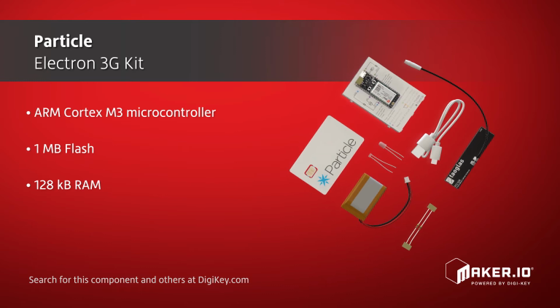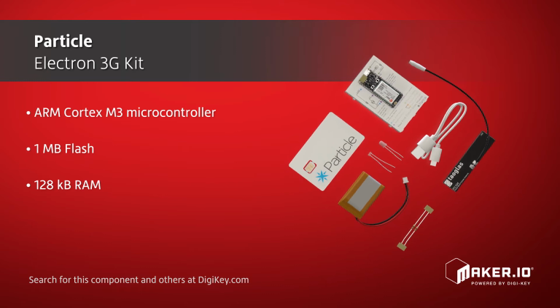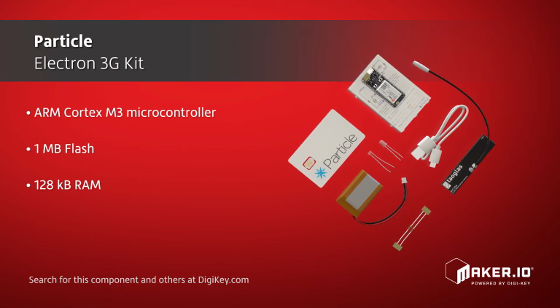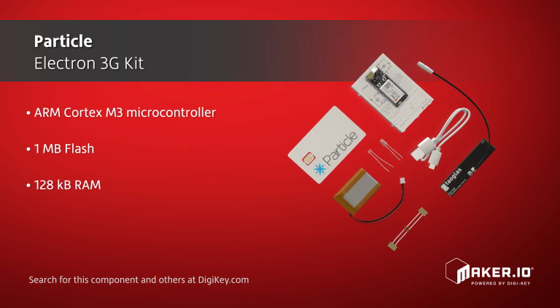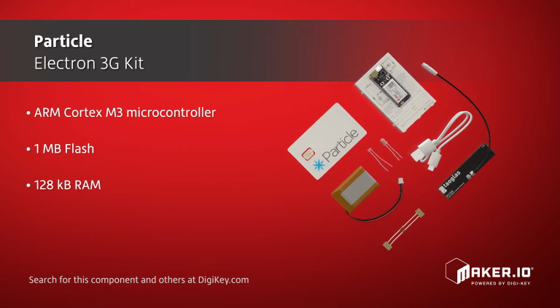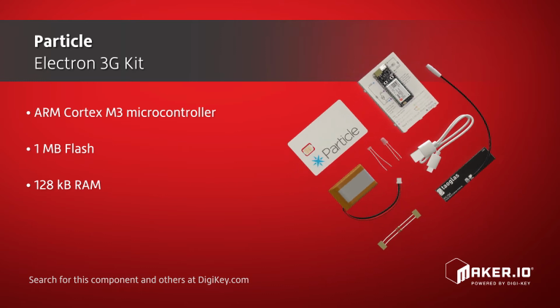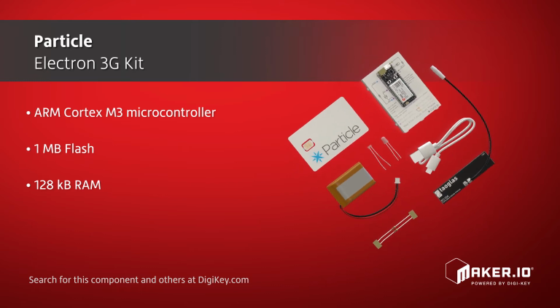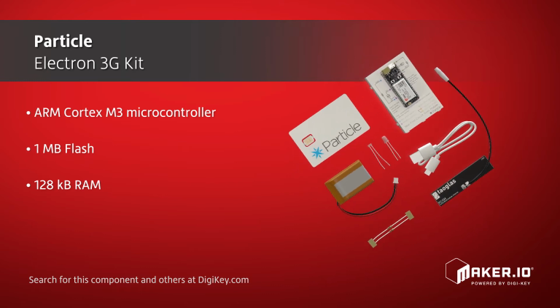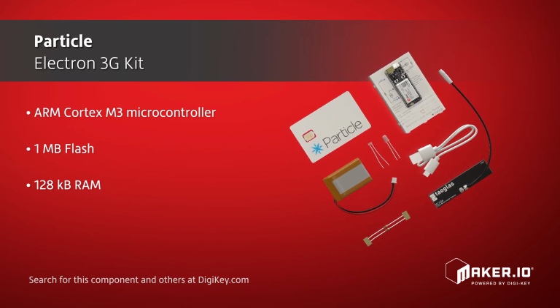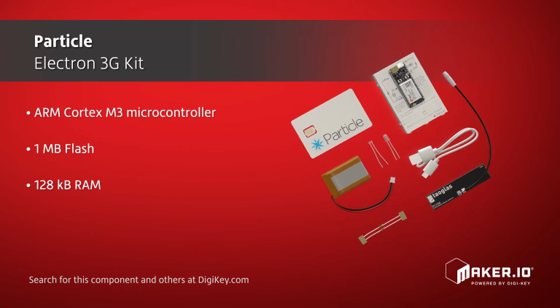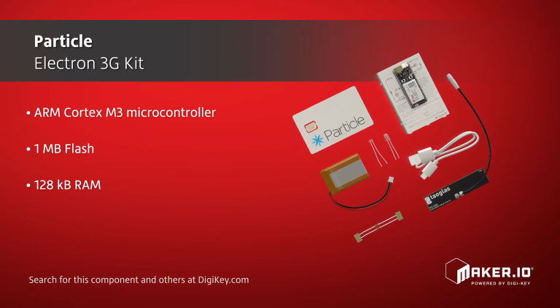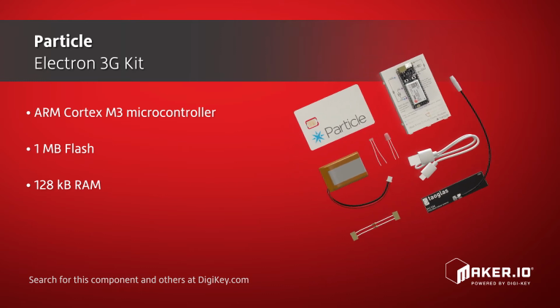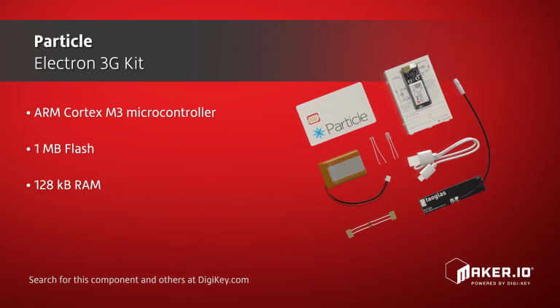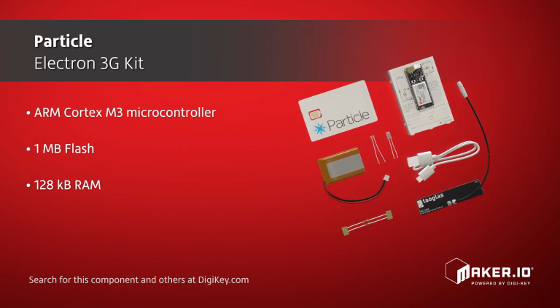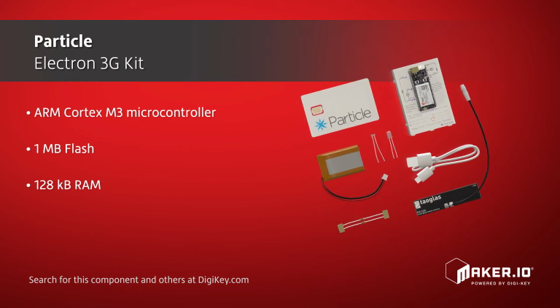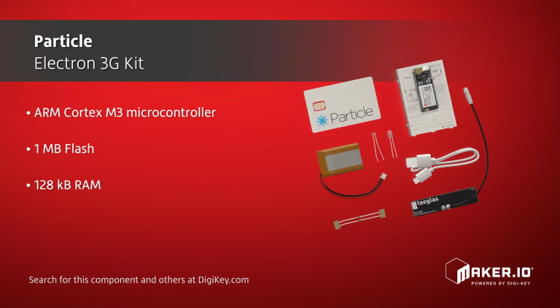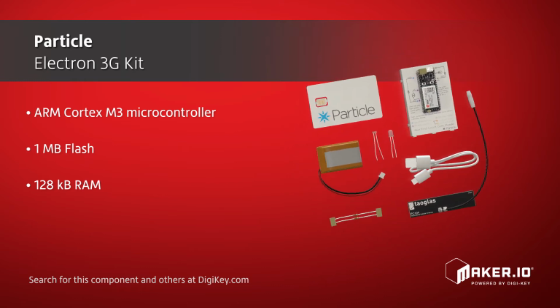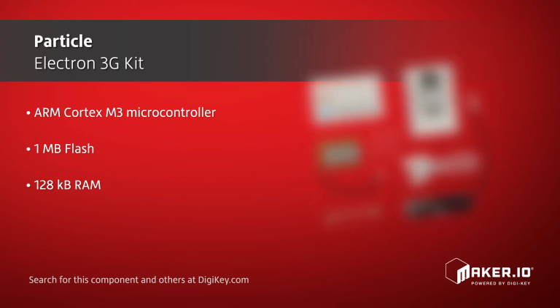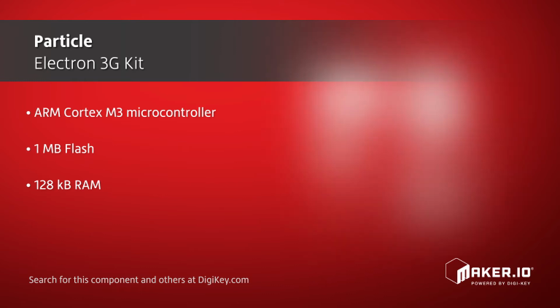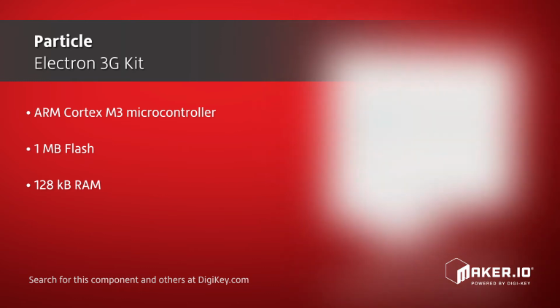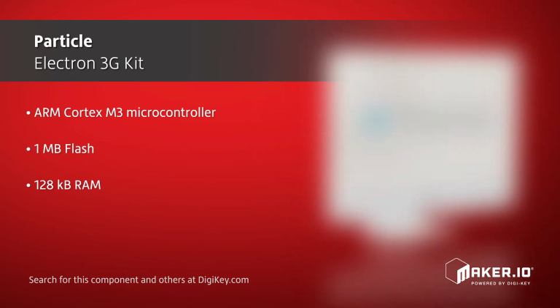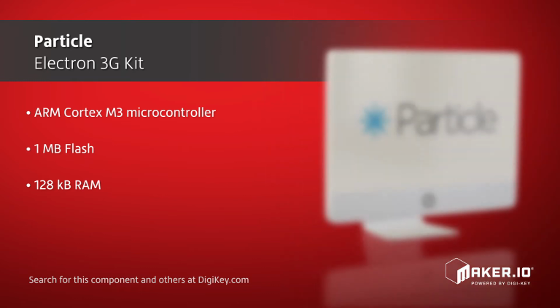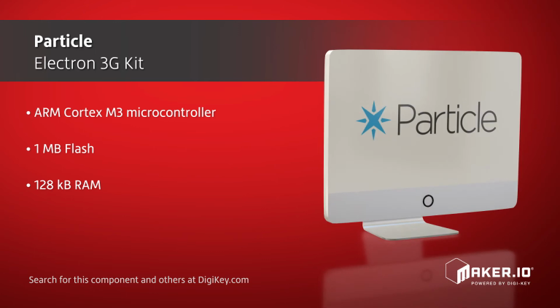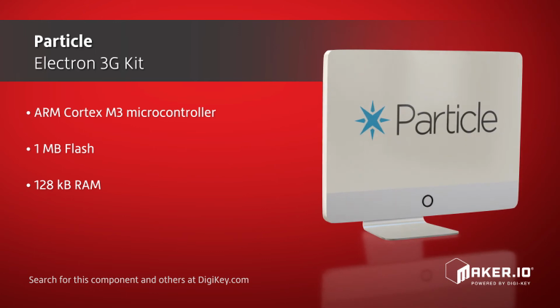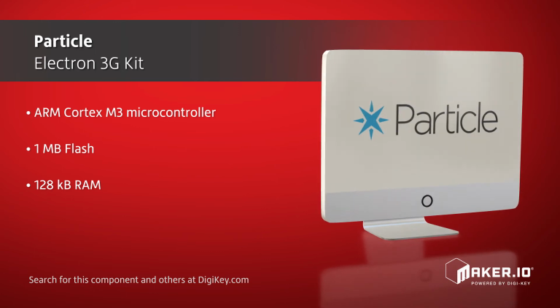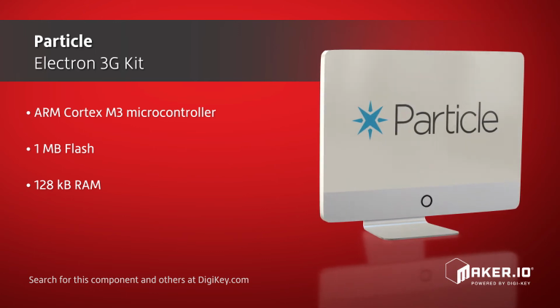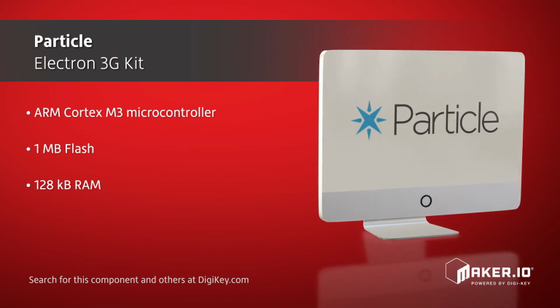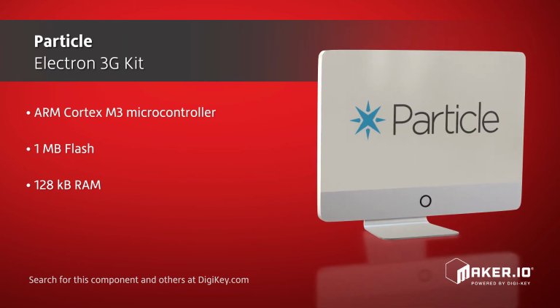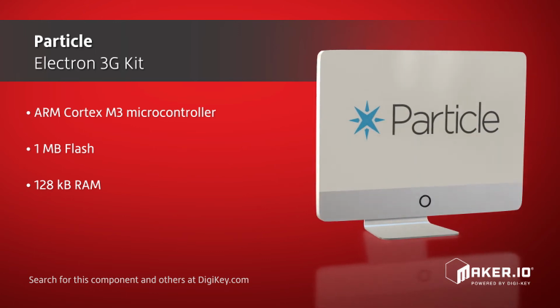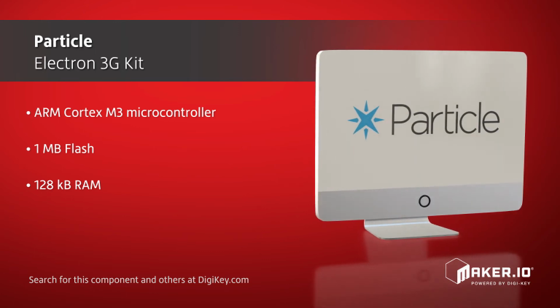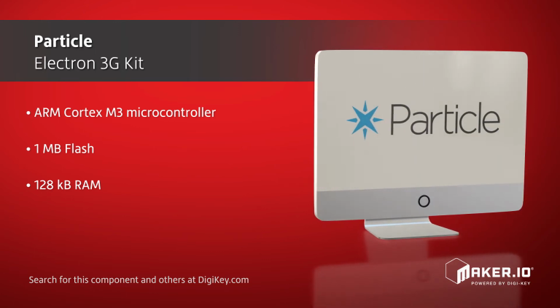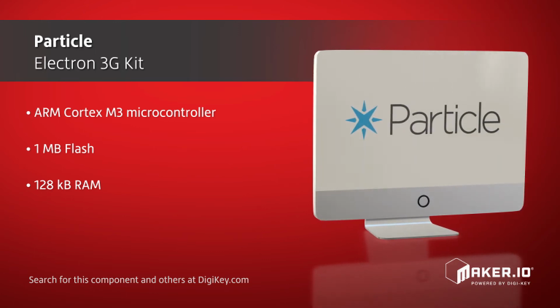This tiny development kit includes an ARM Cortex M3 microcontroller, 1MB of flash memory, and 128KB of RAM.